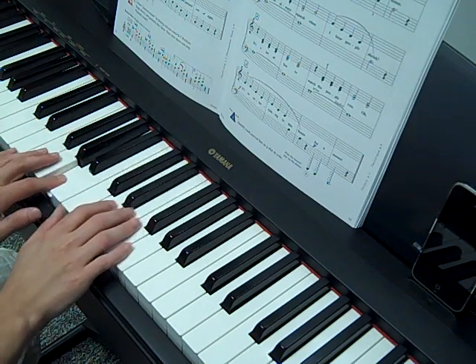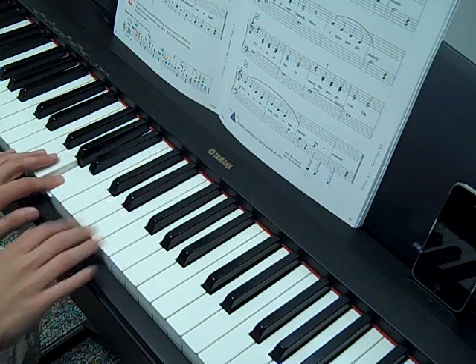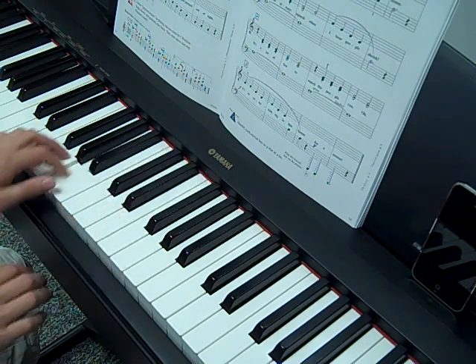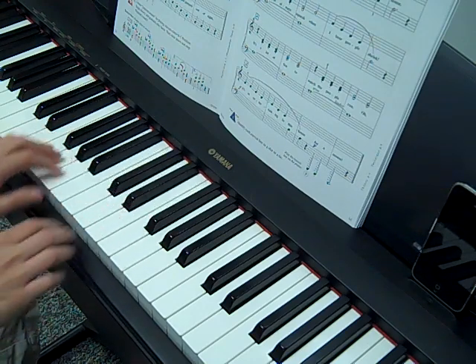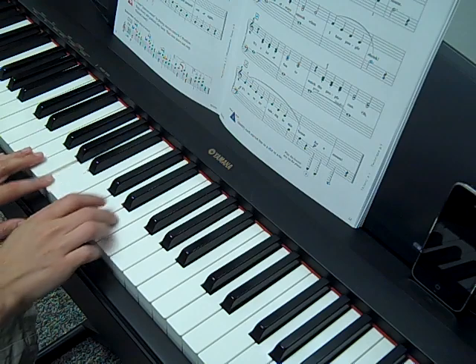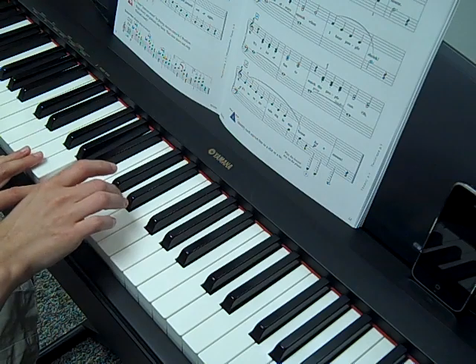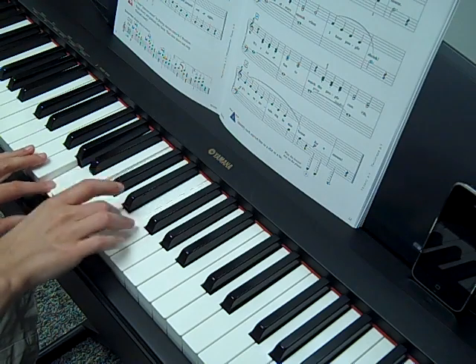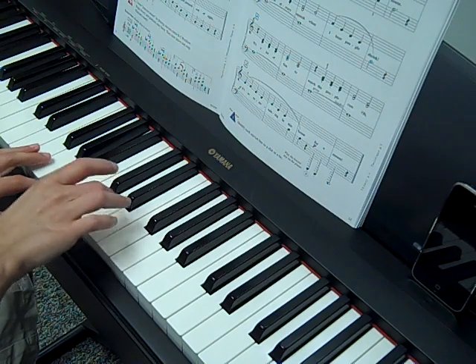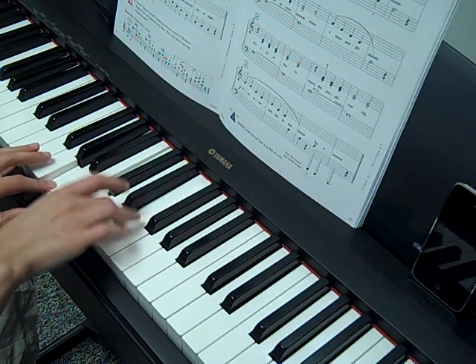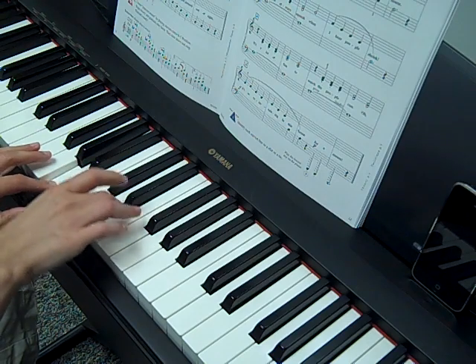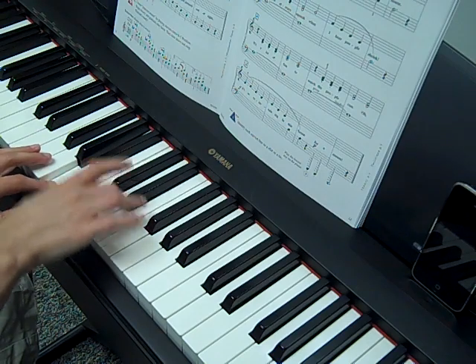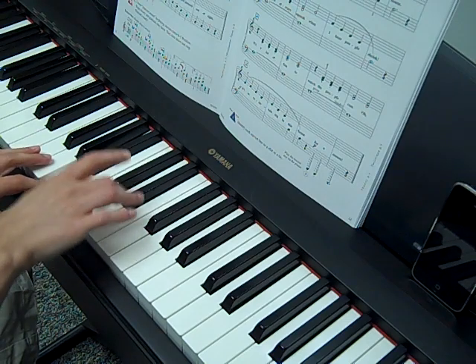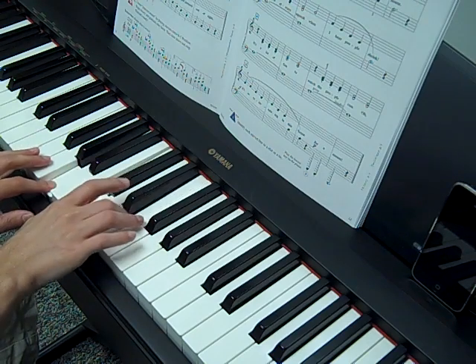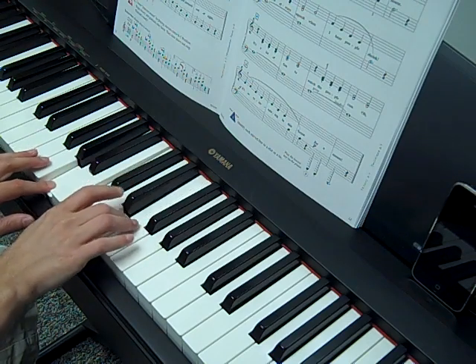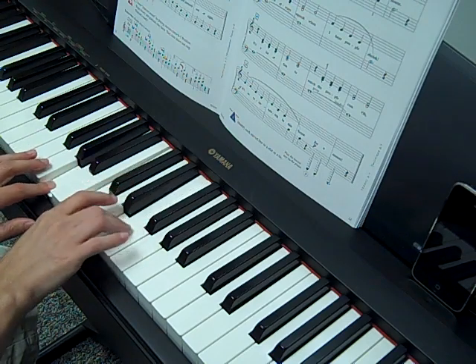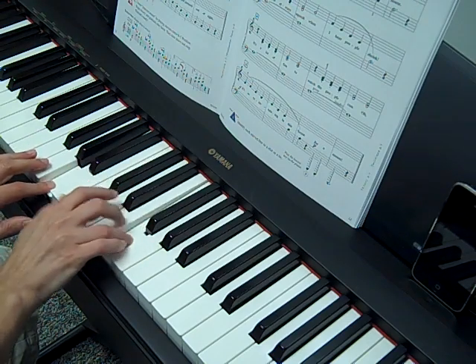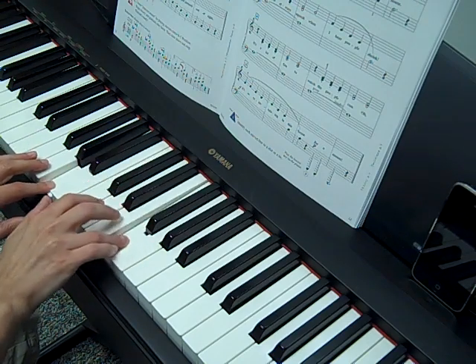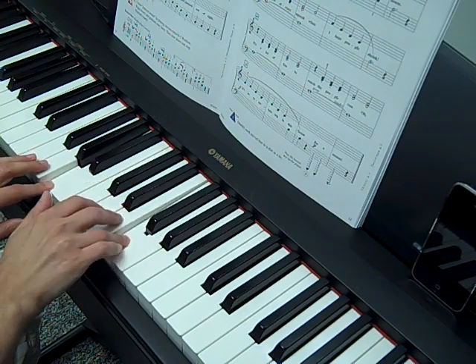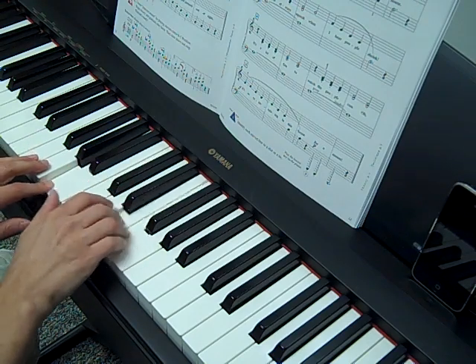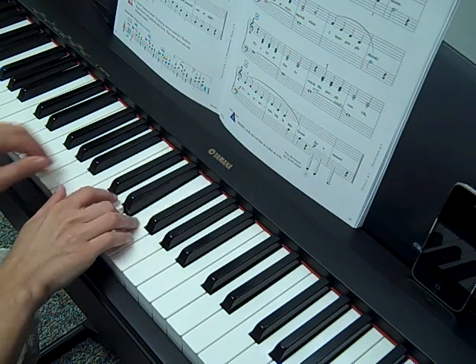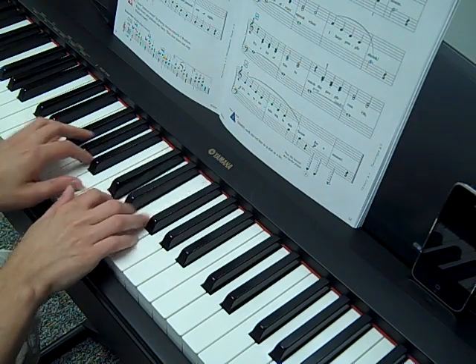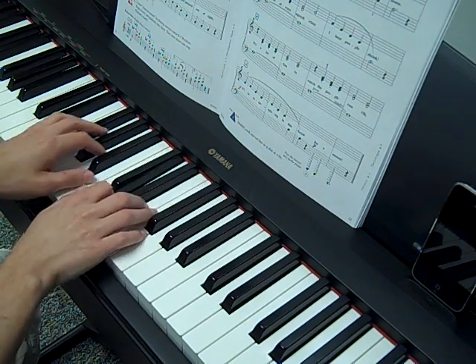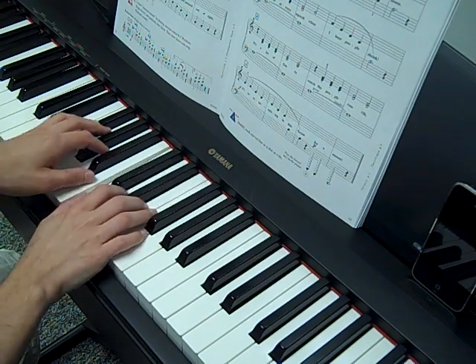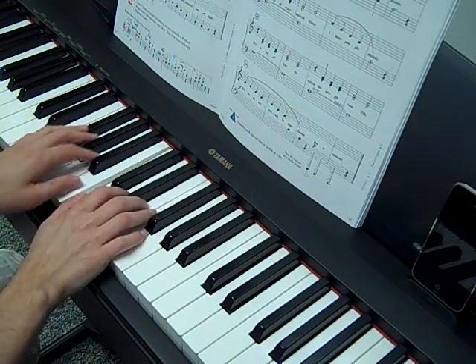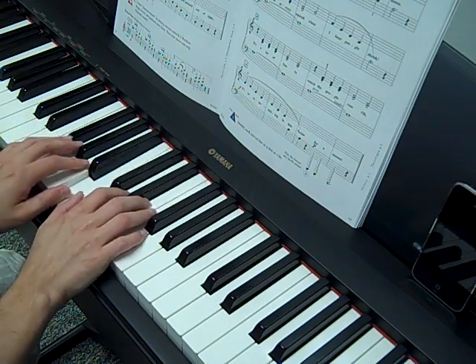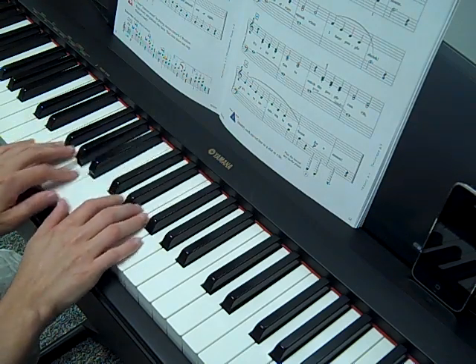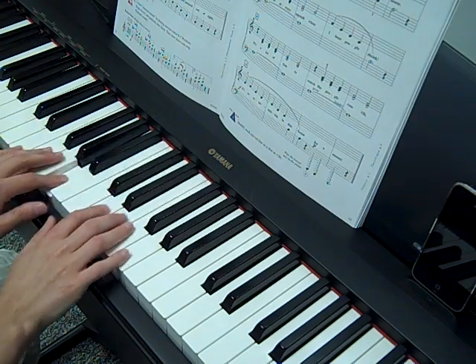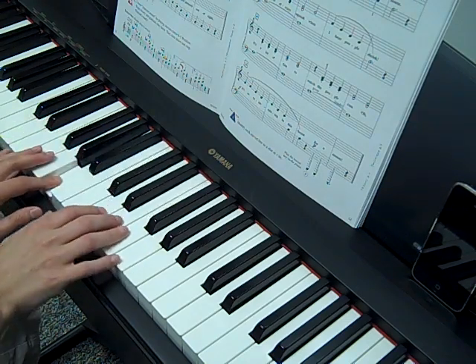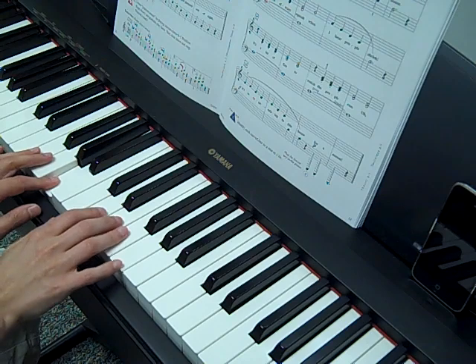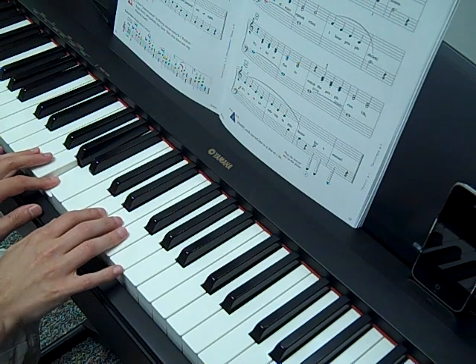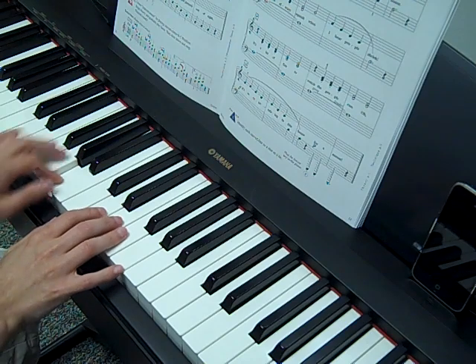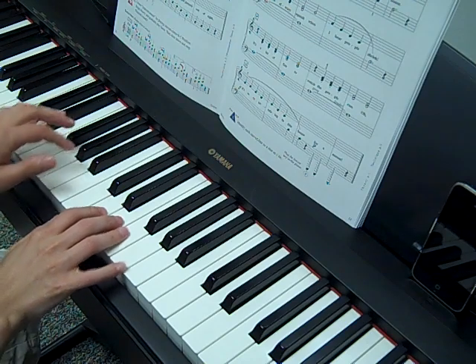So you see how I kept my left hand down while my right hand bounced? Do that. And then the next line is the same too.